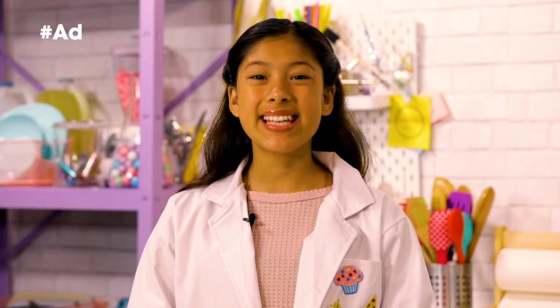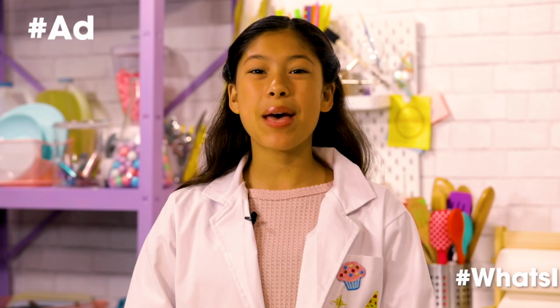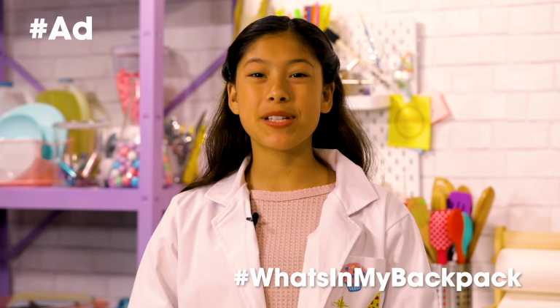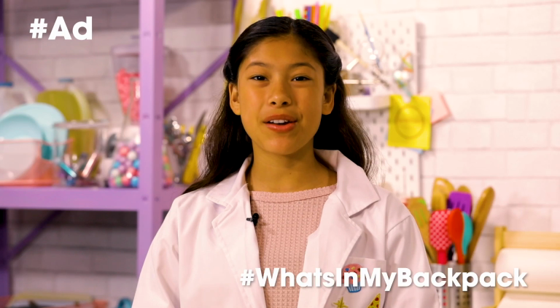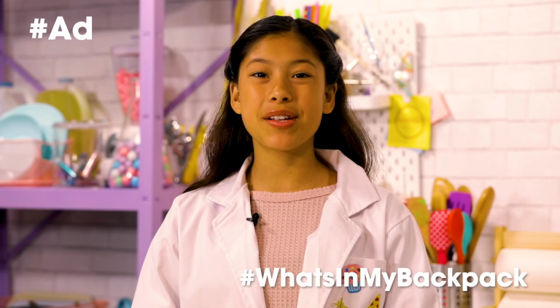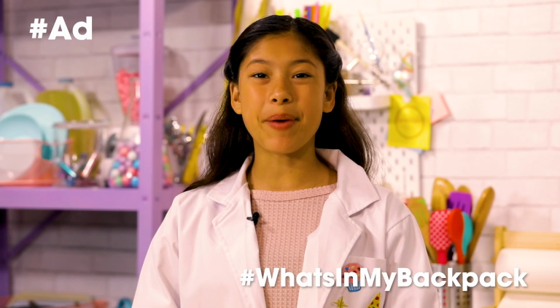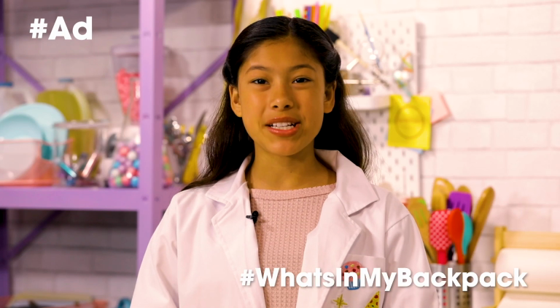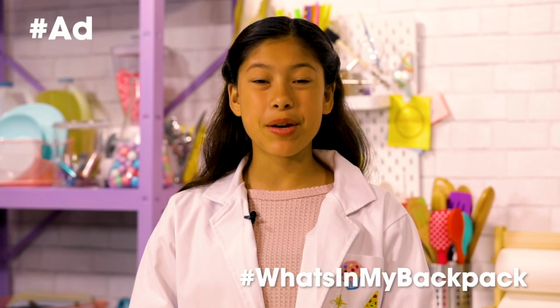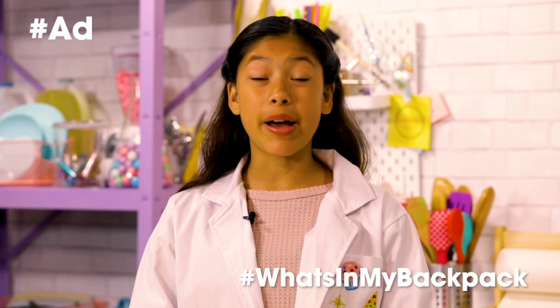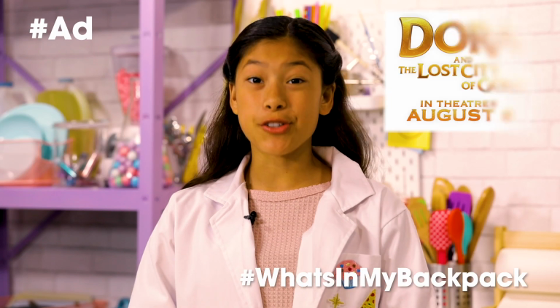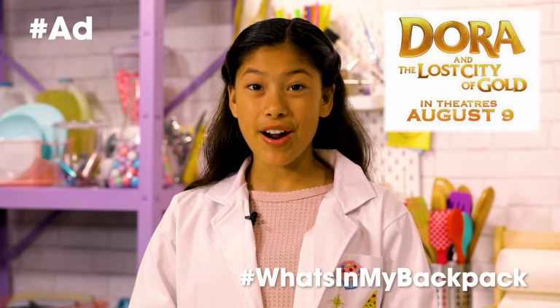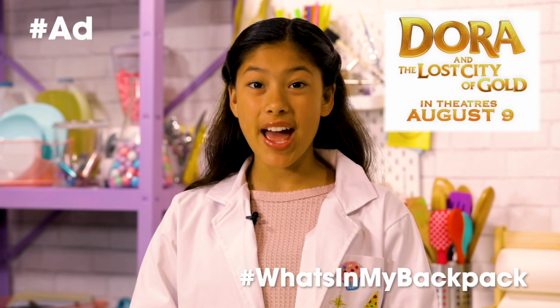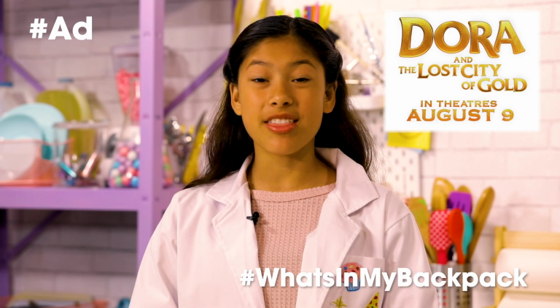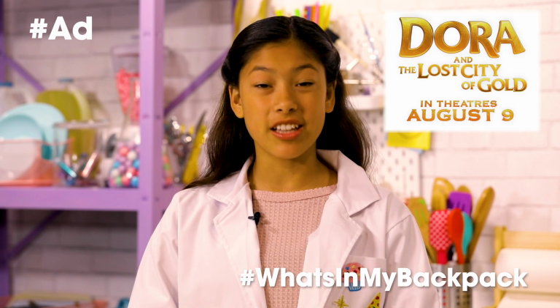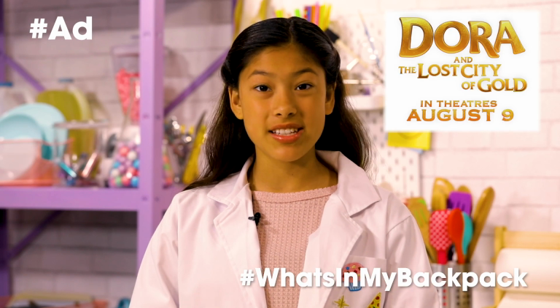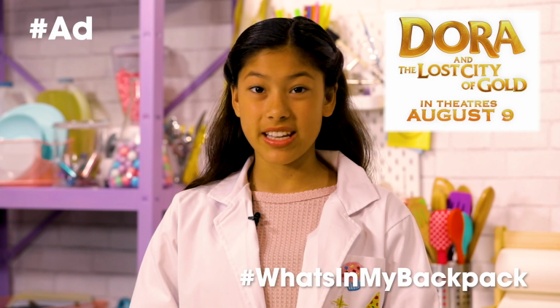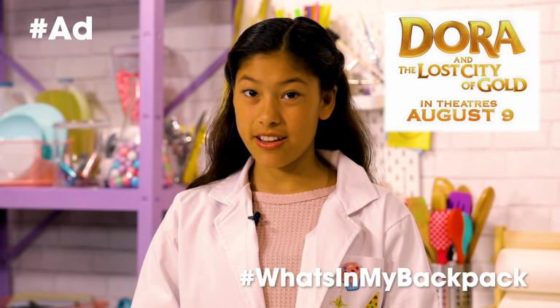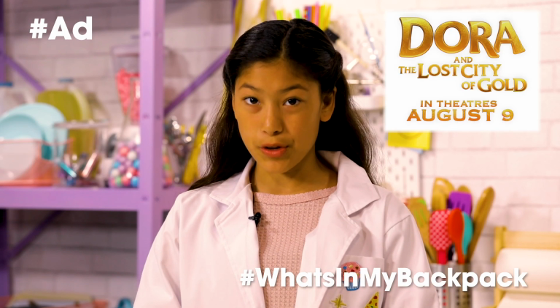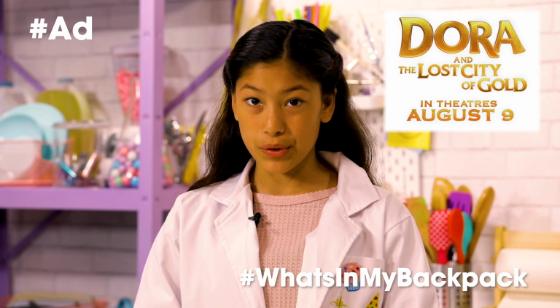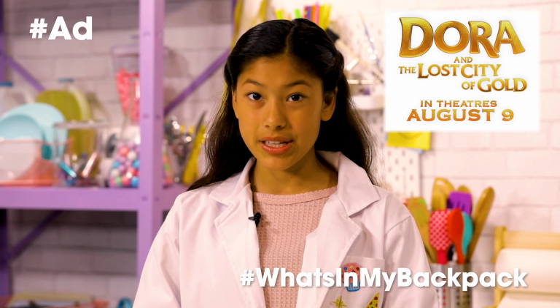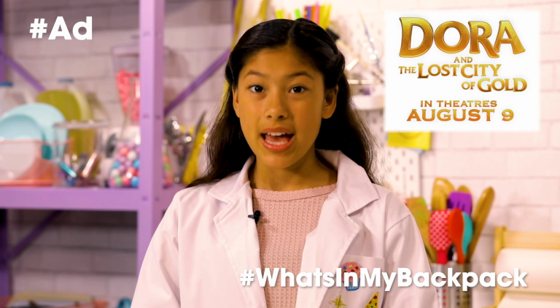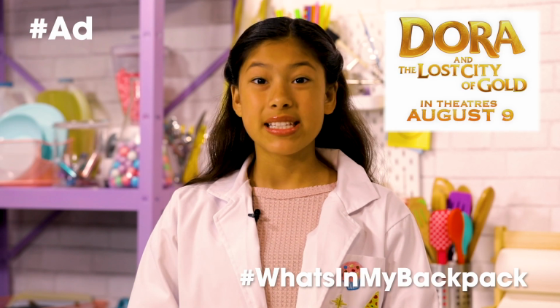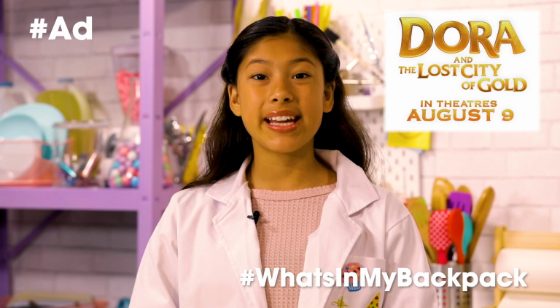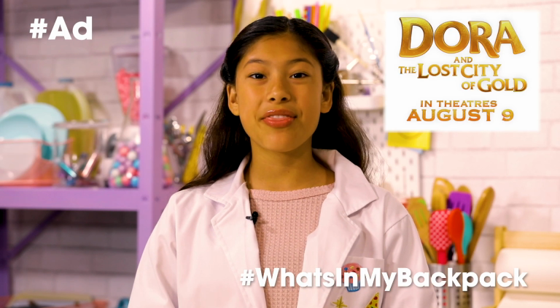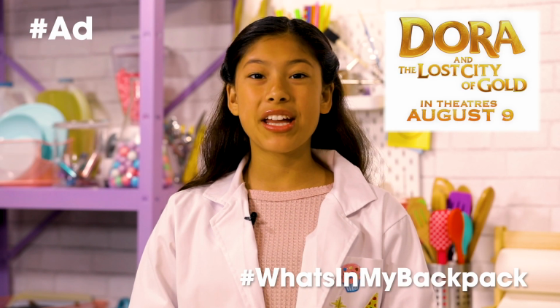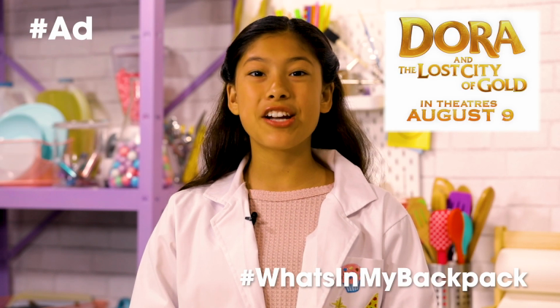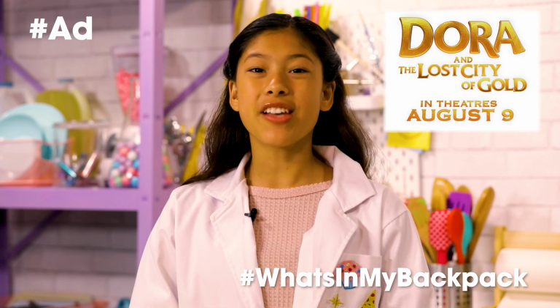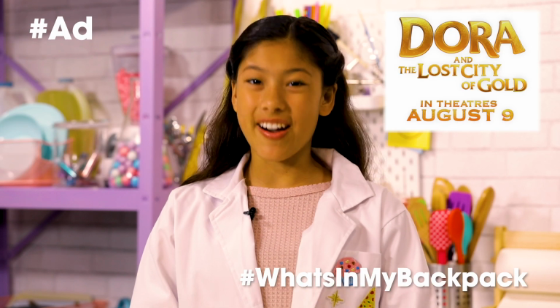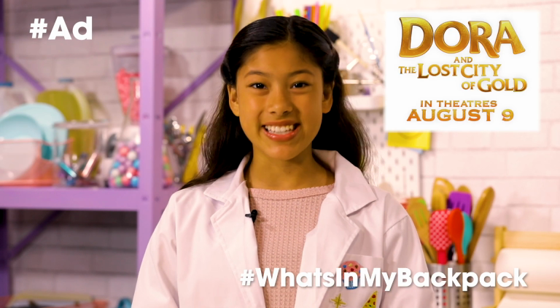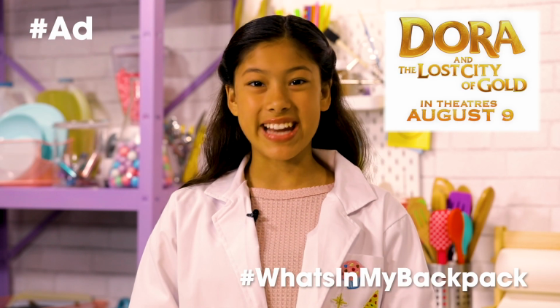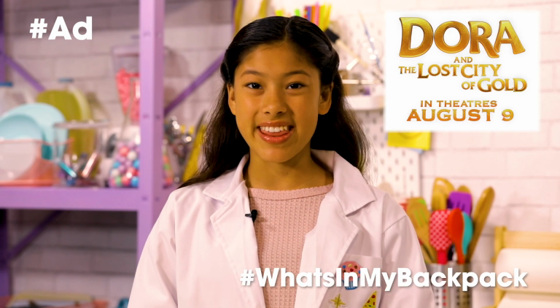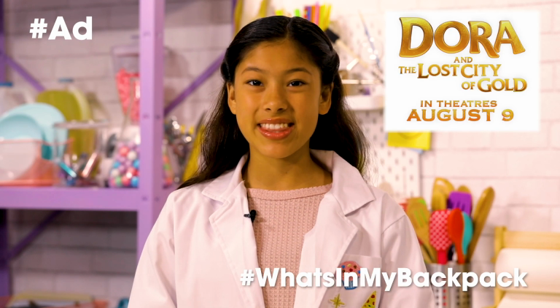This episode is brought to you by Dora and the Lost City of Gold. See it in theaters August 9th.